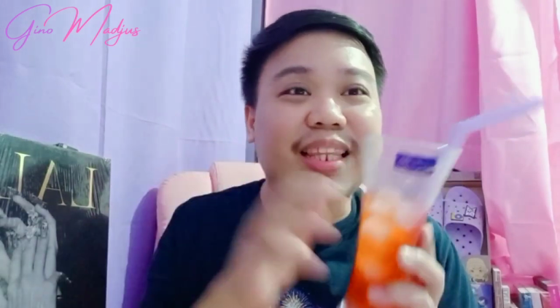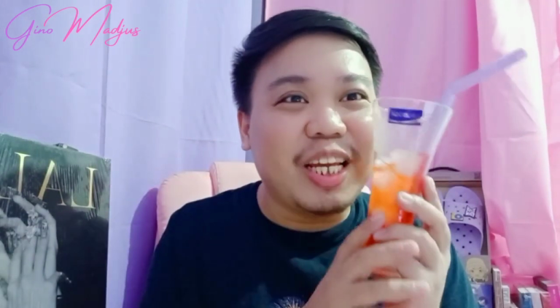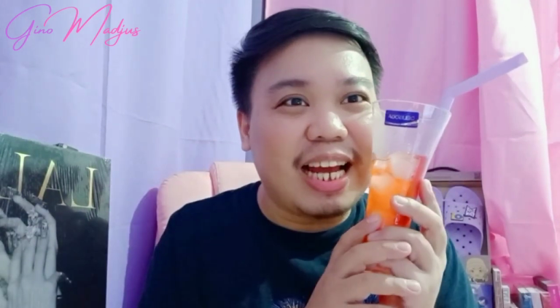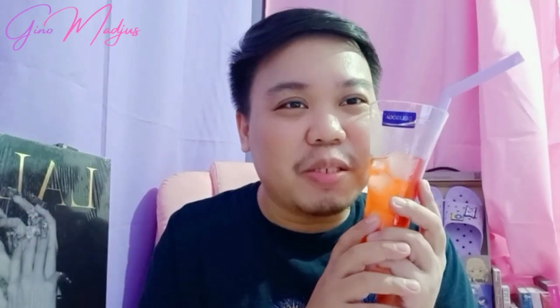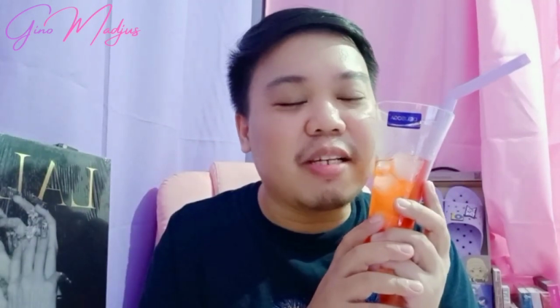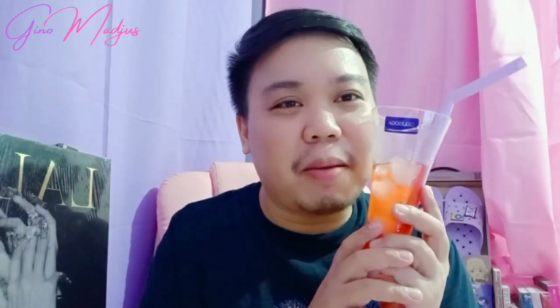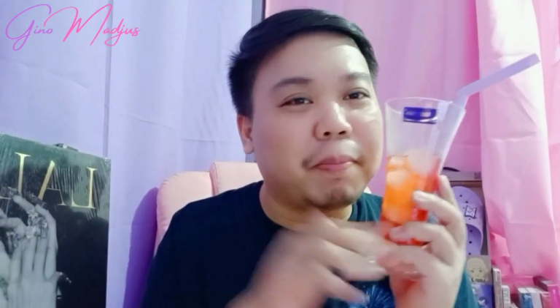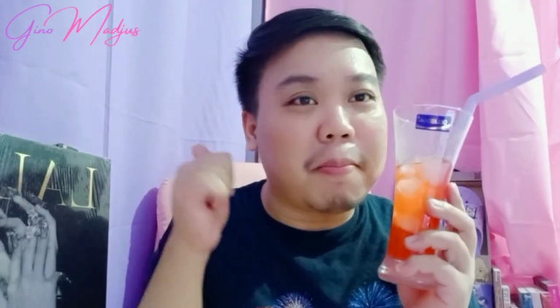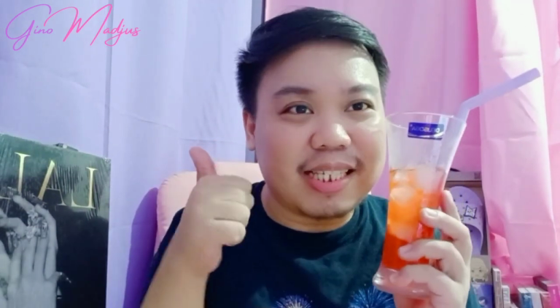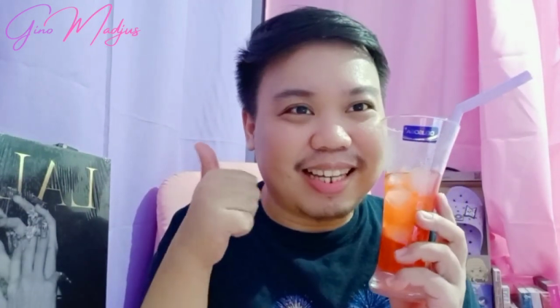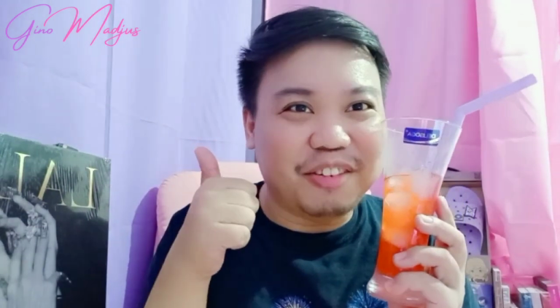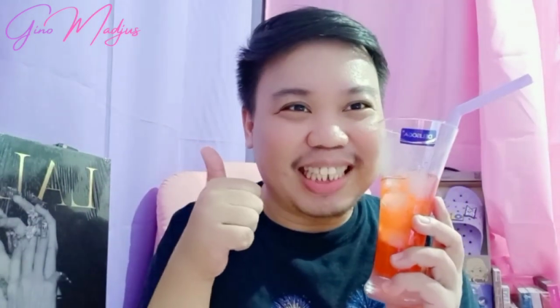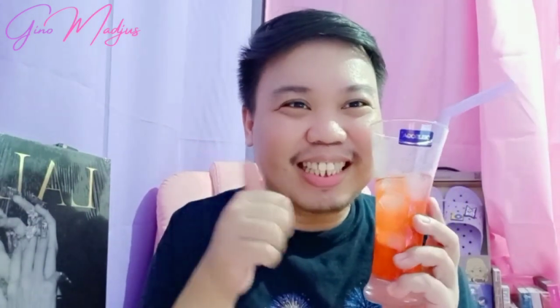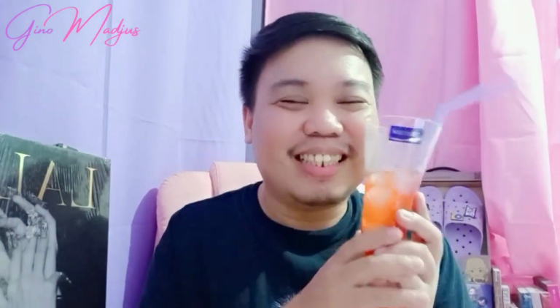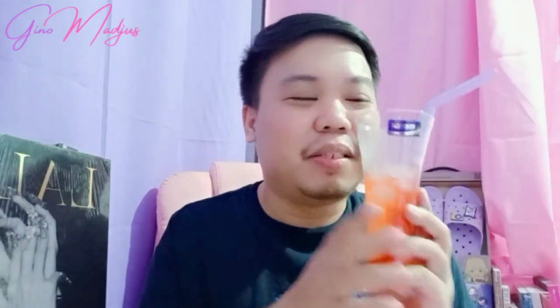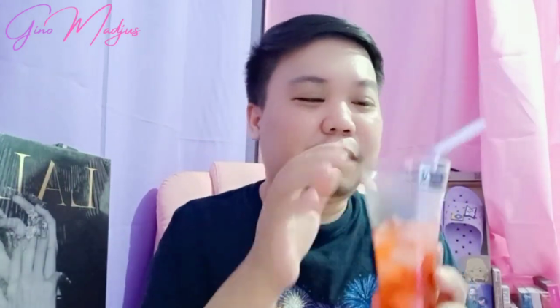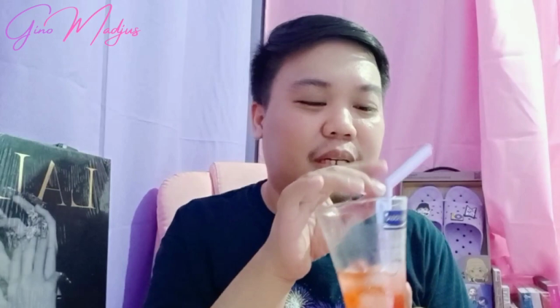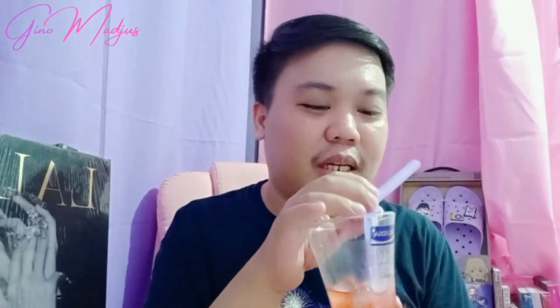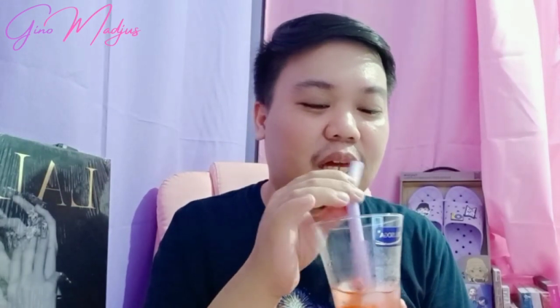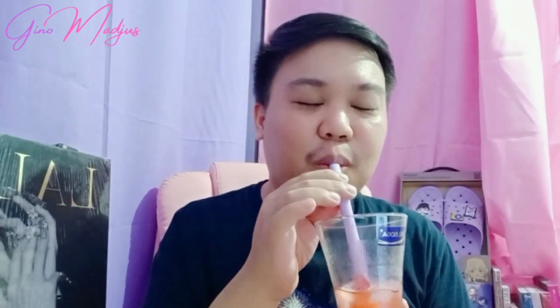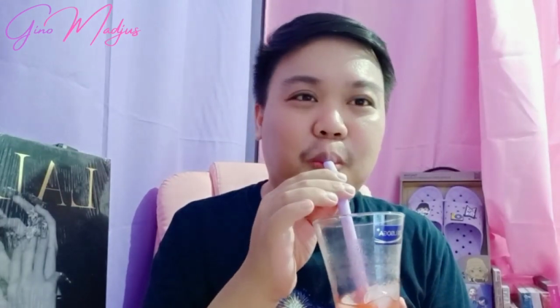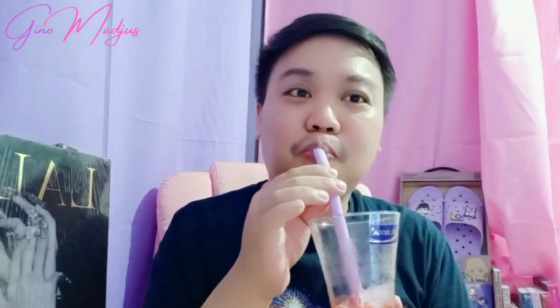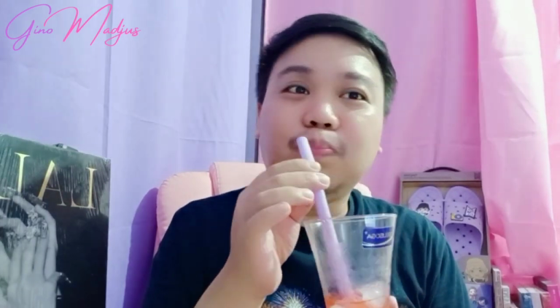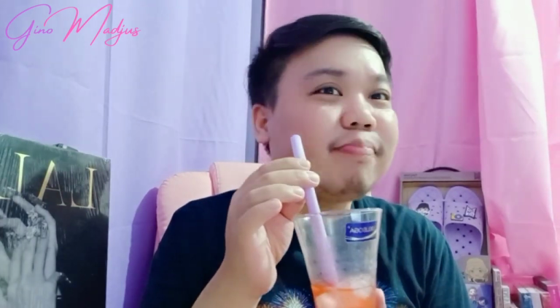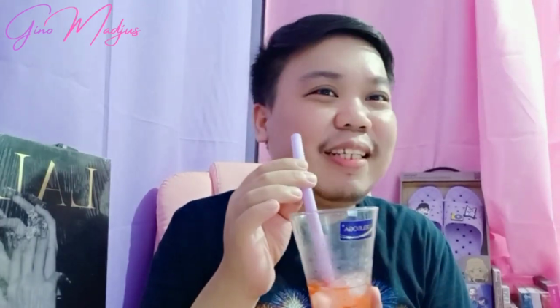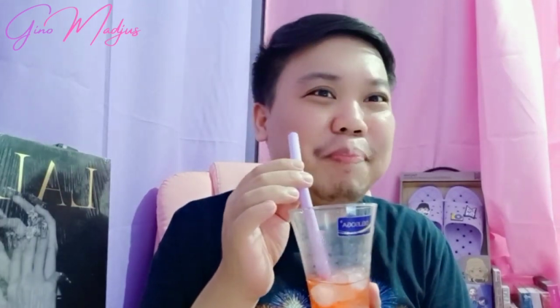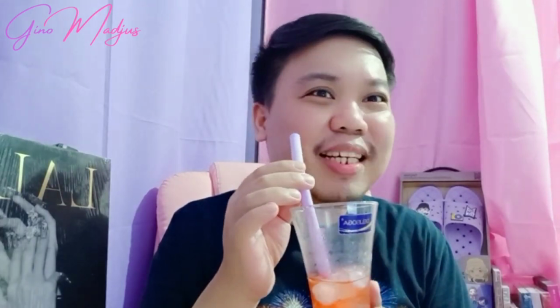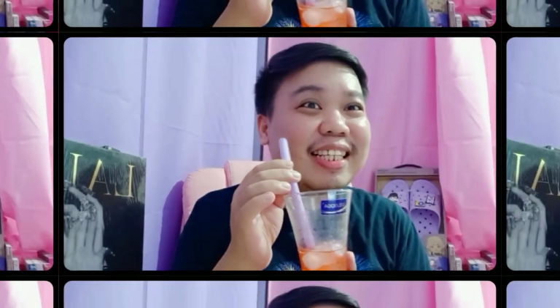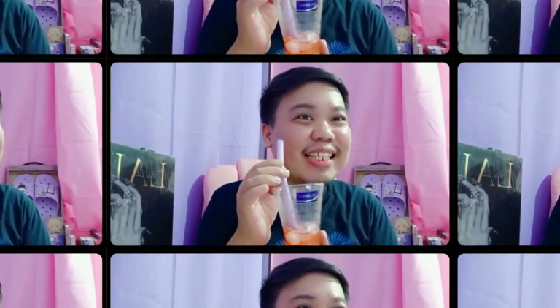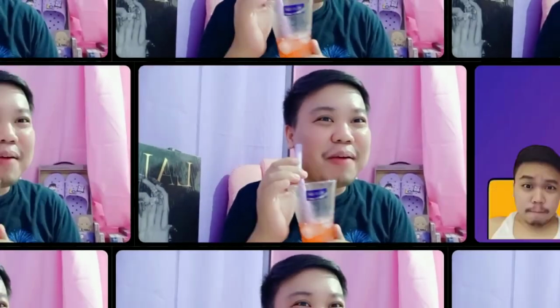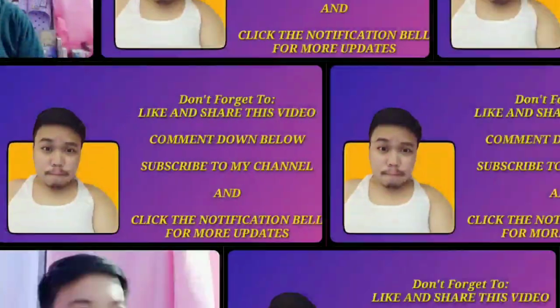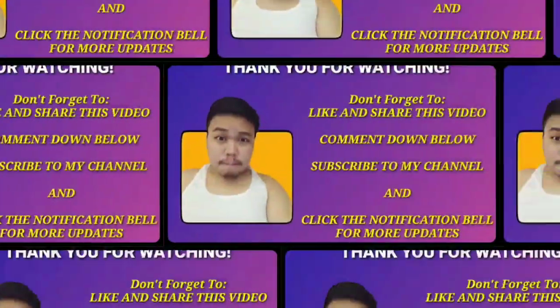Try nyo na guys. Sobrang sarap. Promise. I love it. Until next time. Bye!